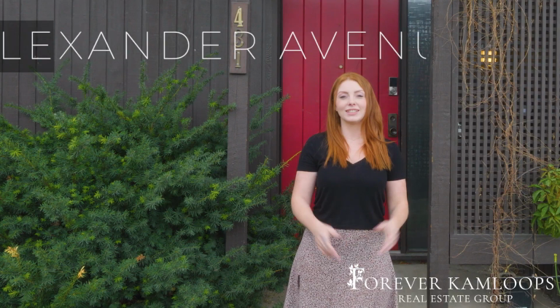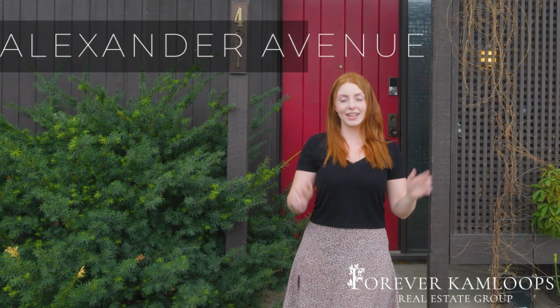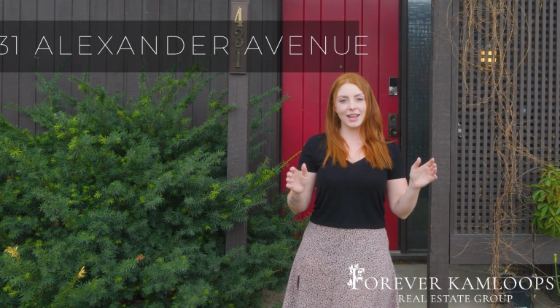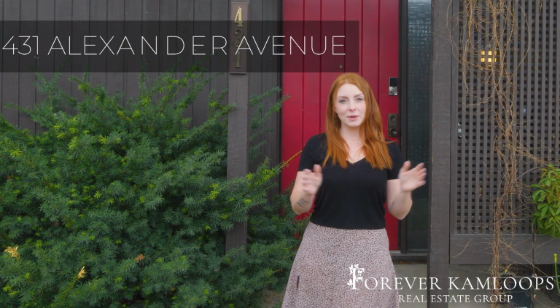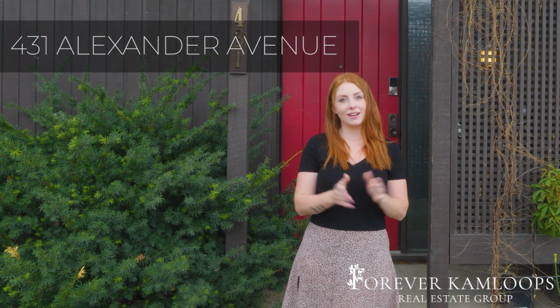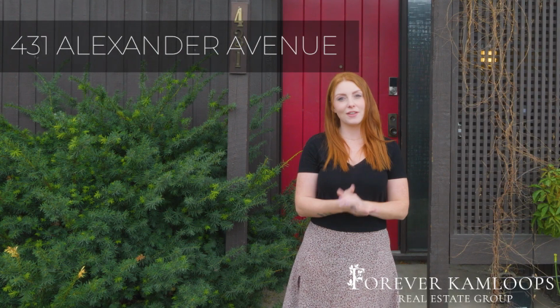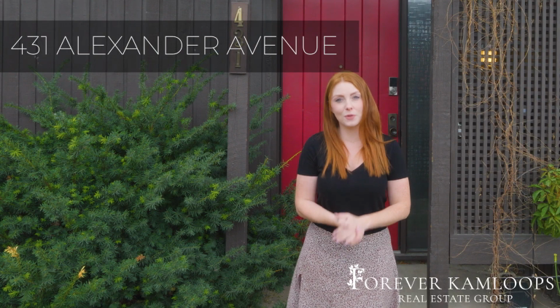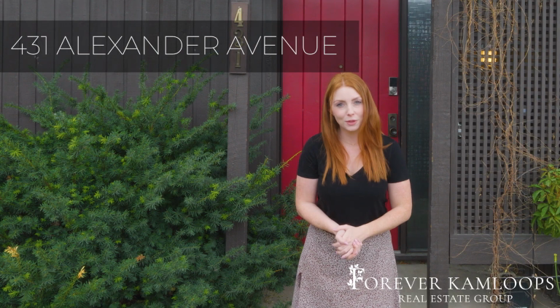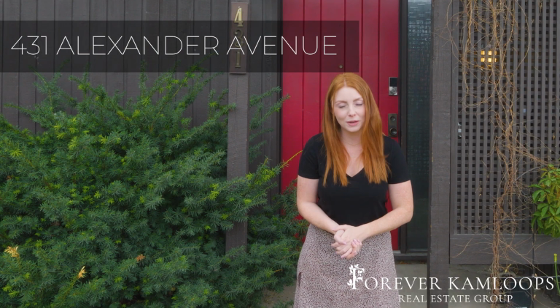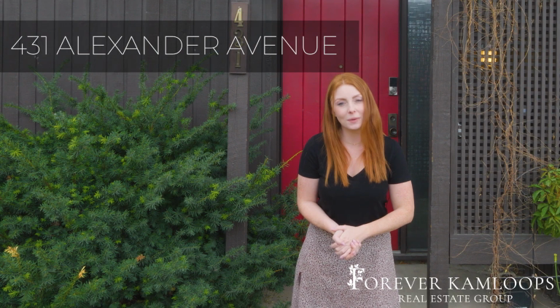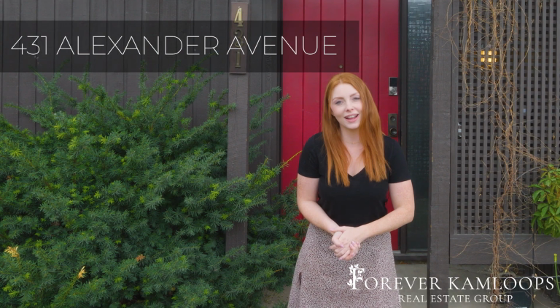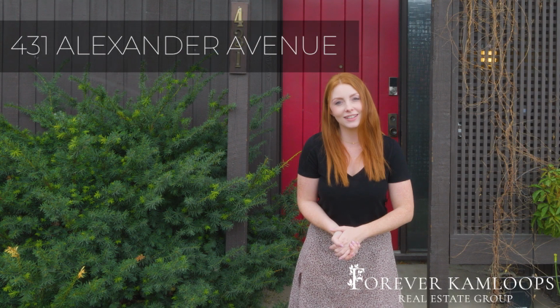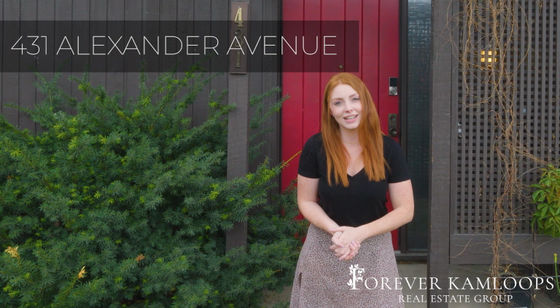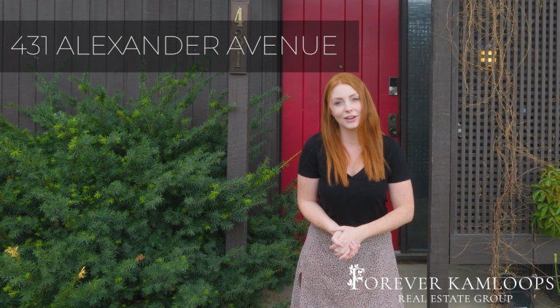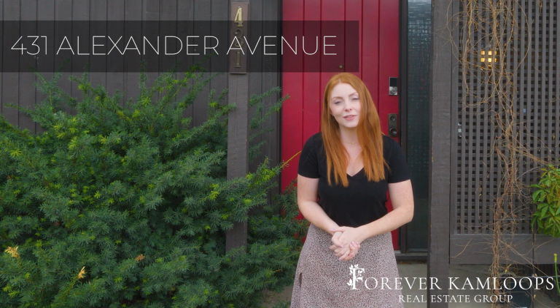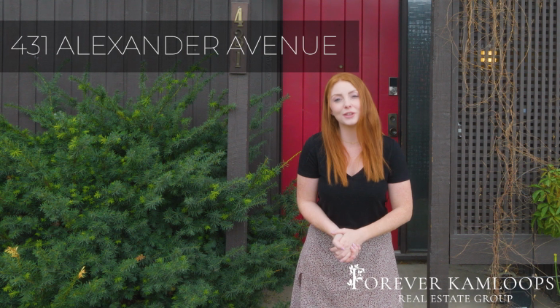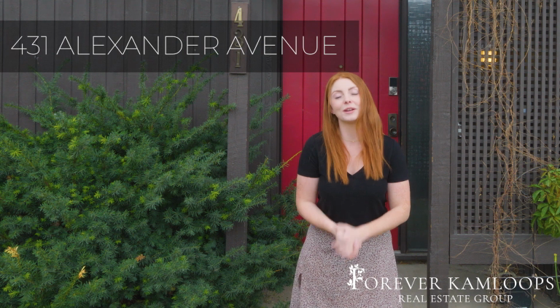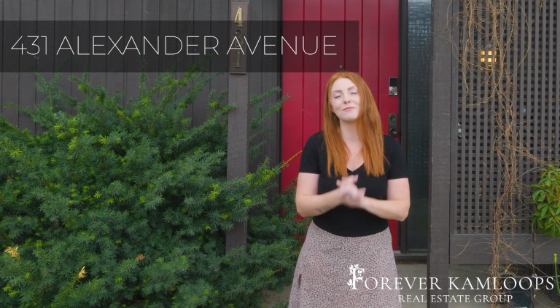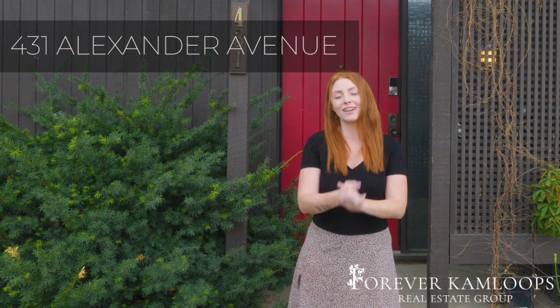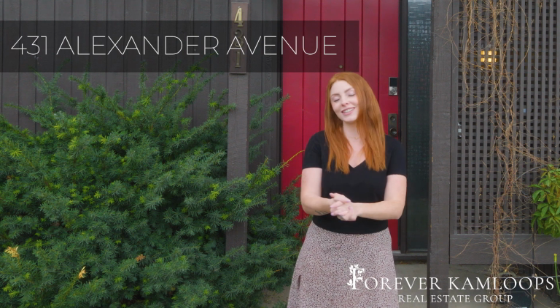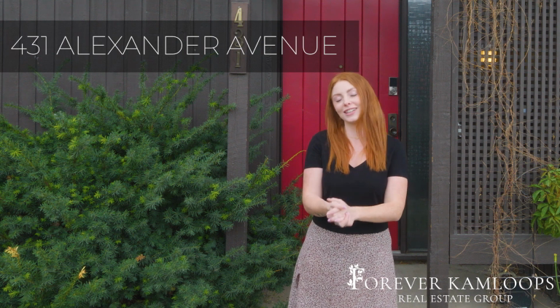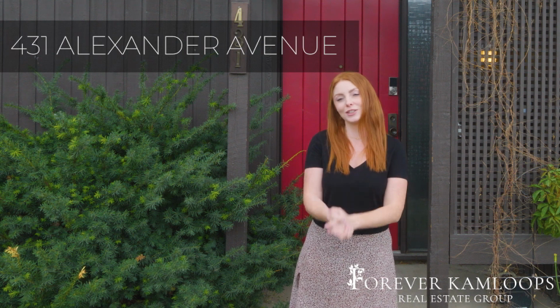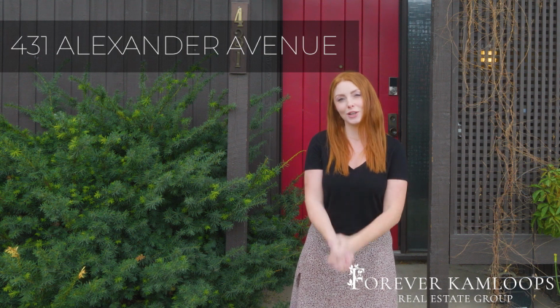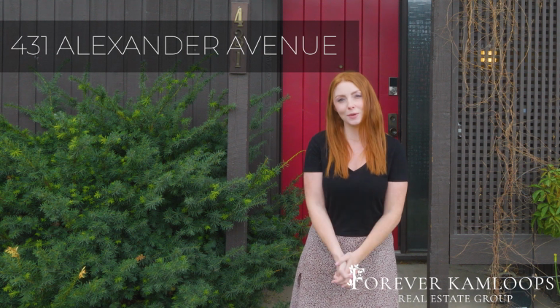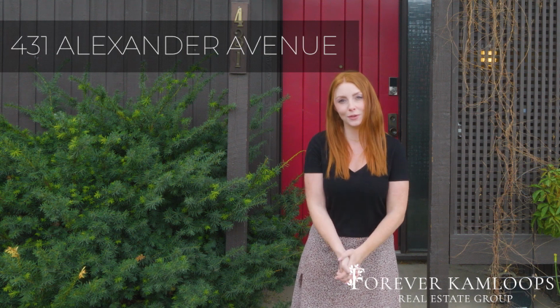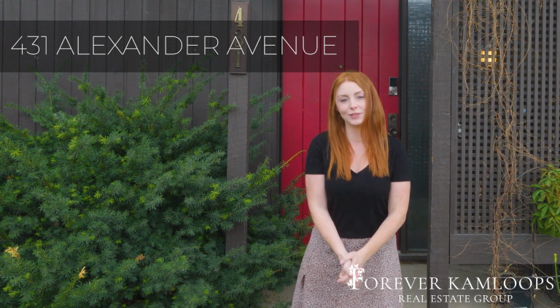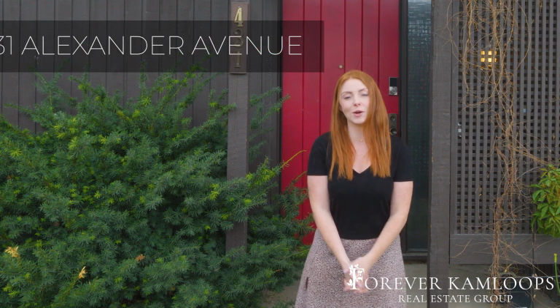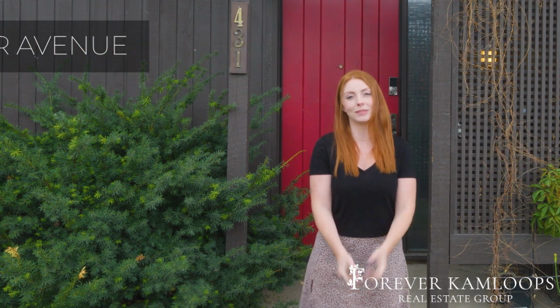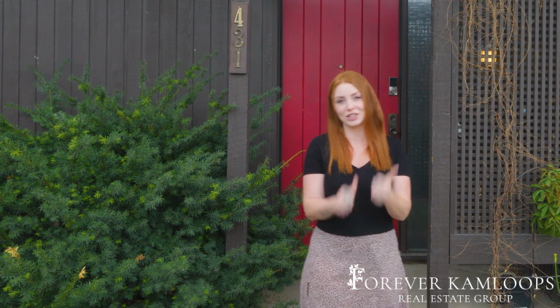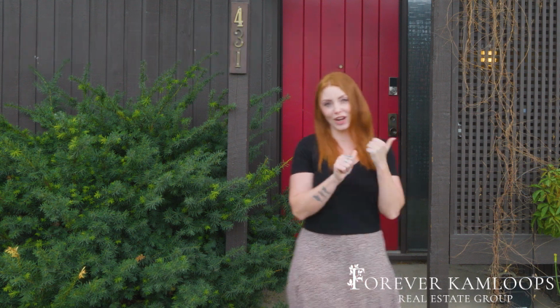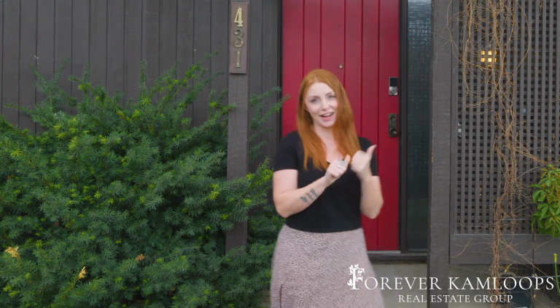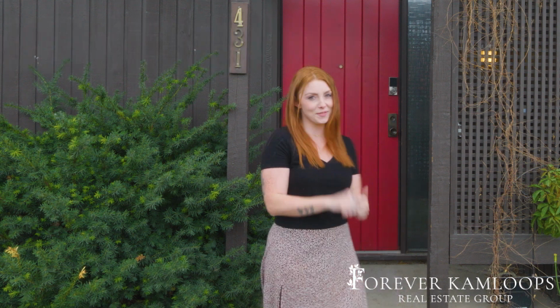Today we are at 431 Alexander Avenue and I'm very excited to share with you this home. Let's check it out.